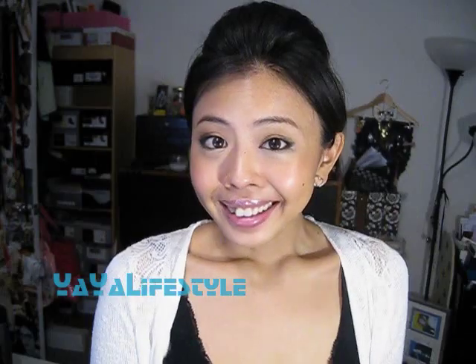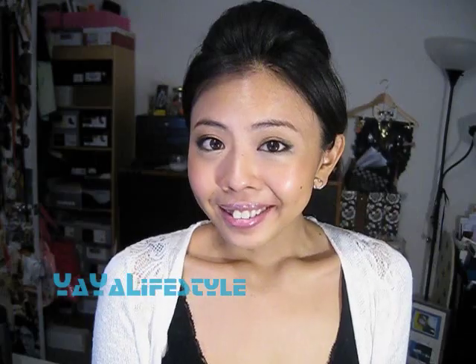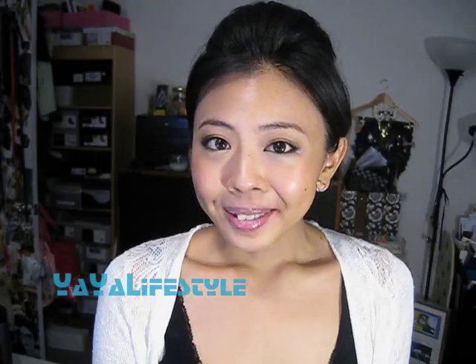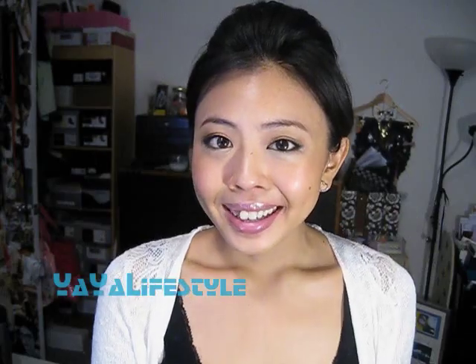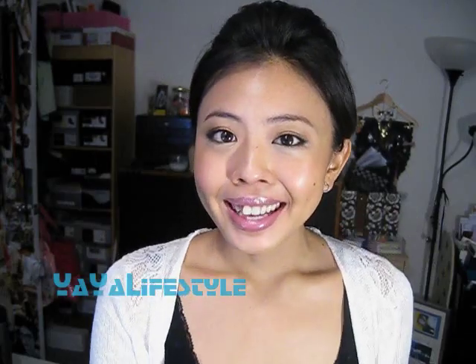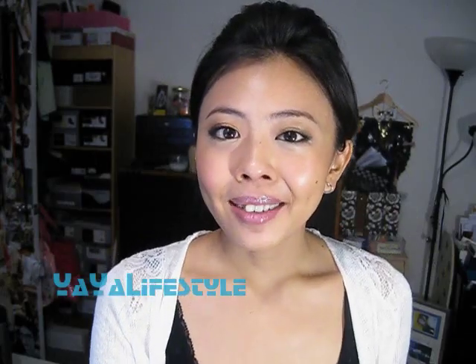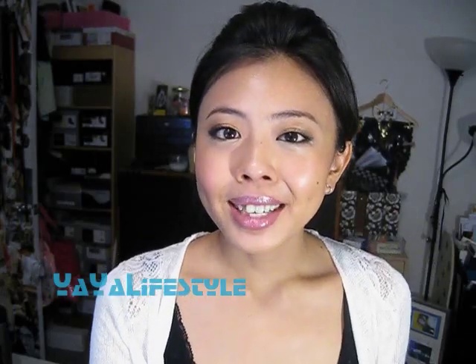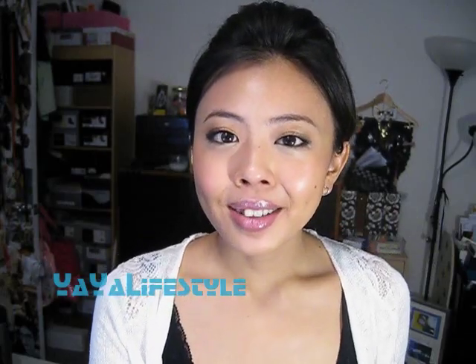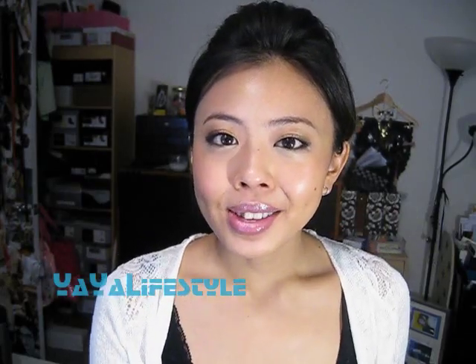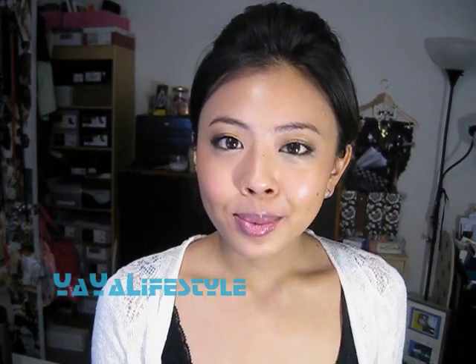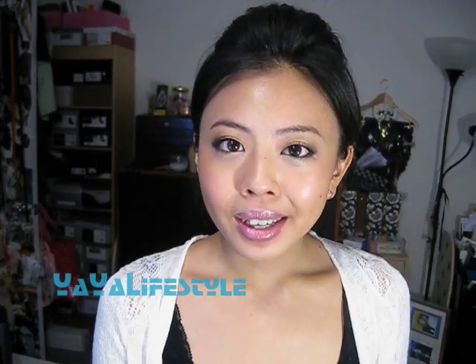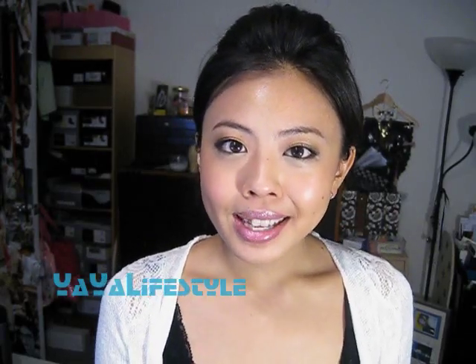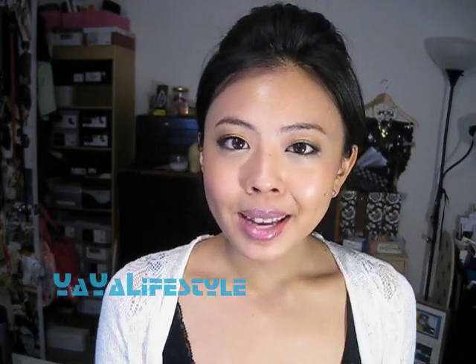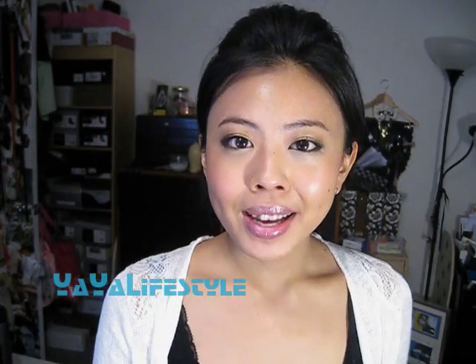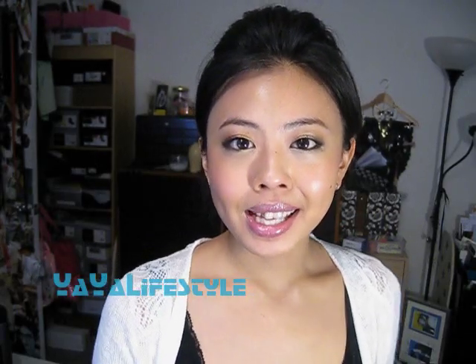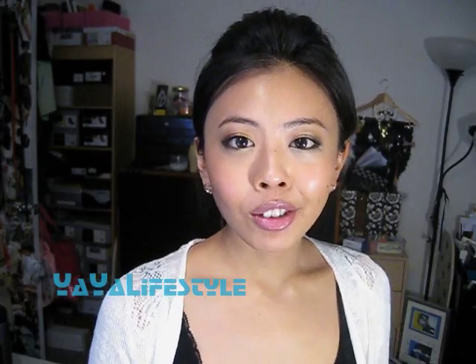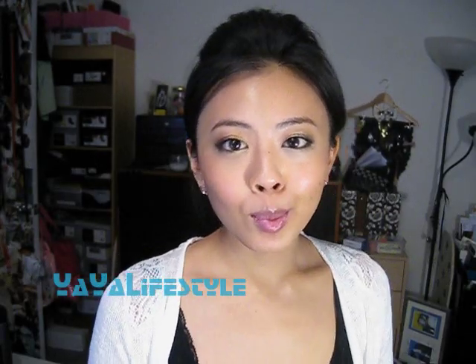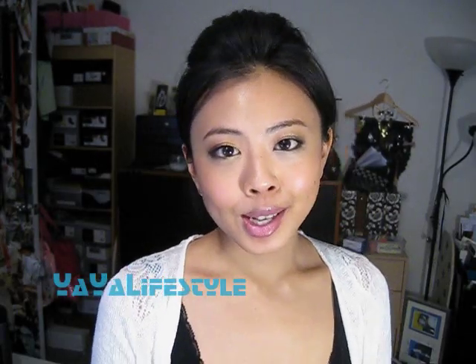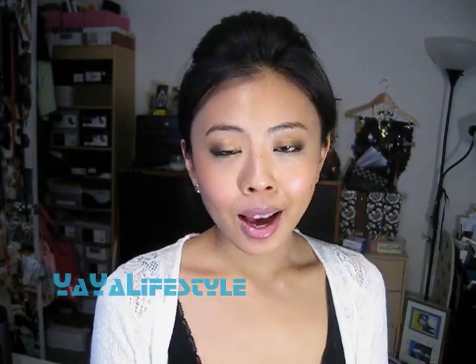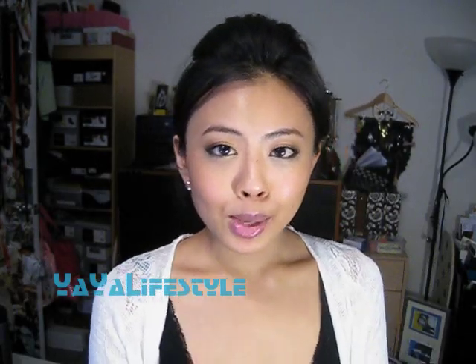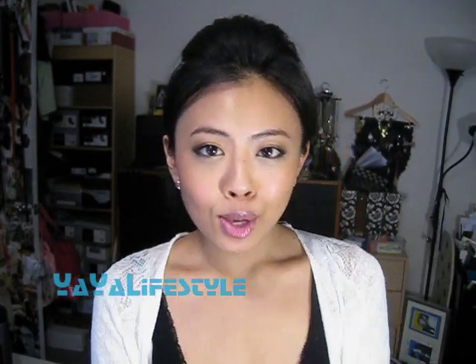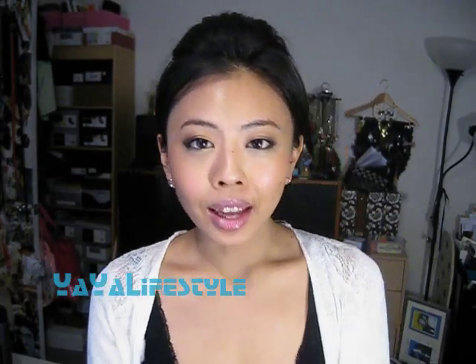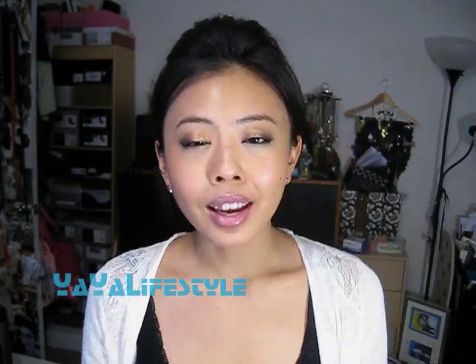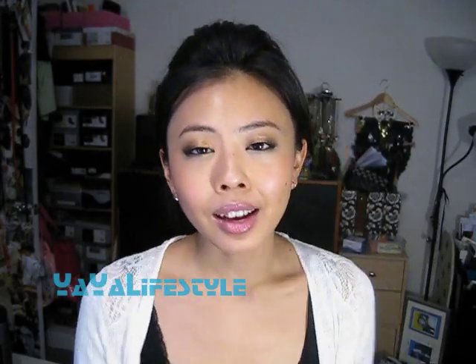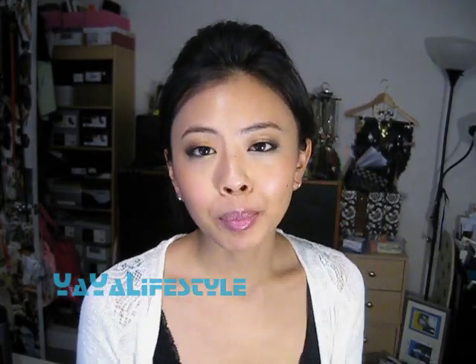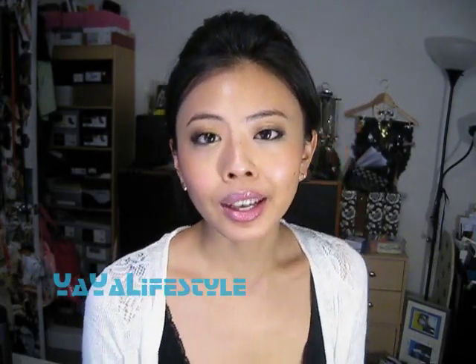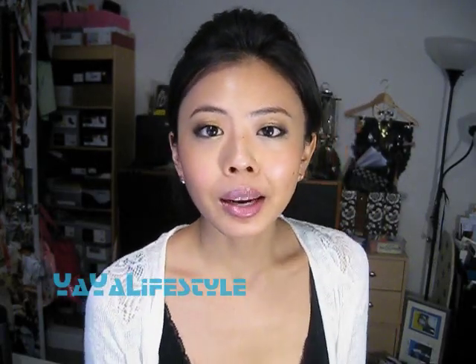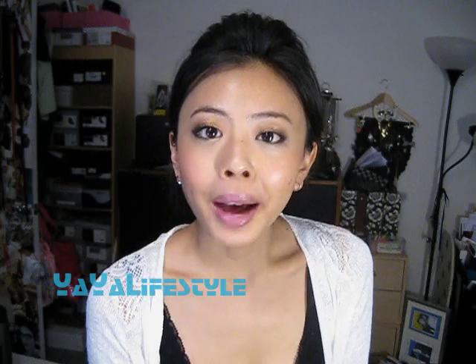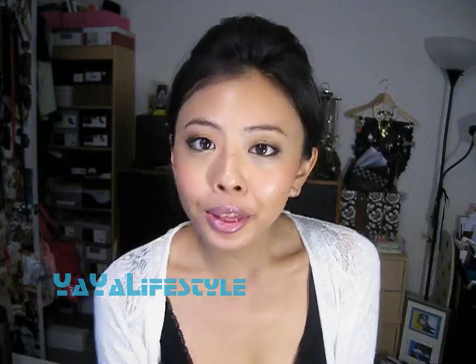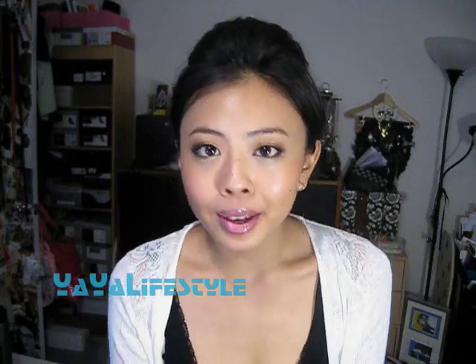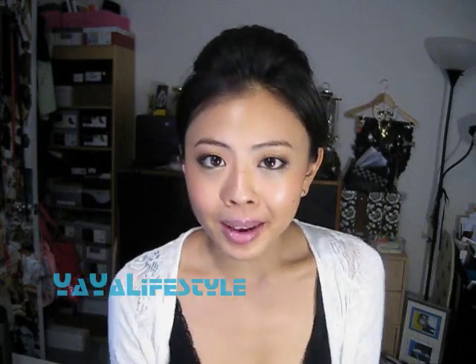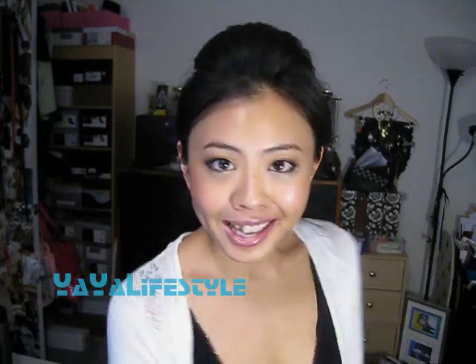Hello everybody! Today we're doing this super easy, messy, voluminous updo that you can complete in about 3 minutes.